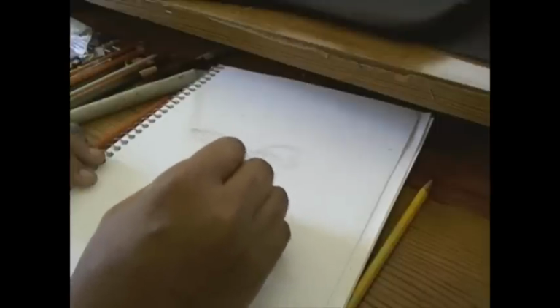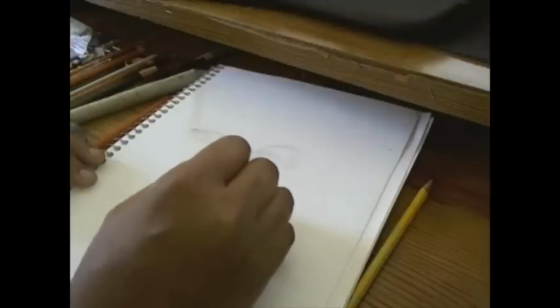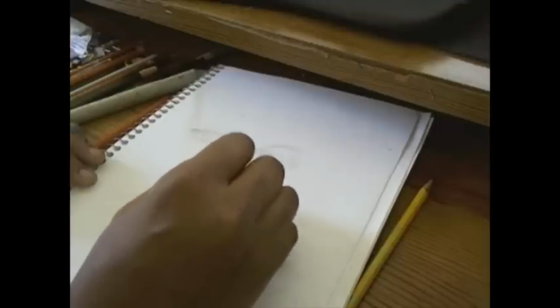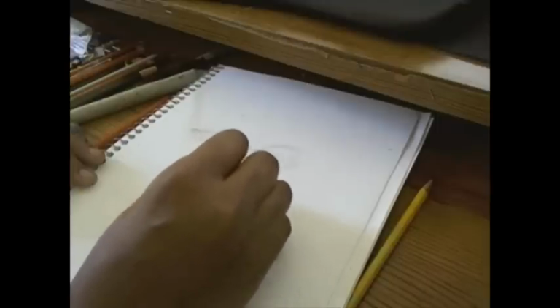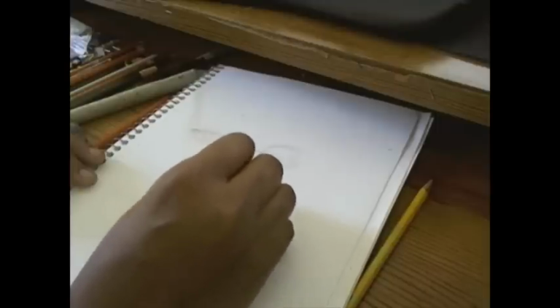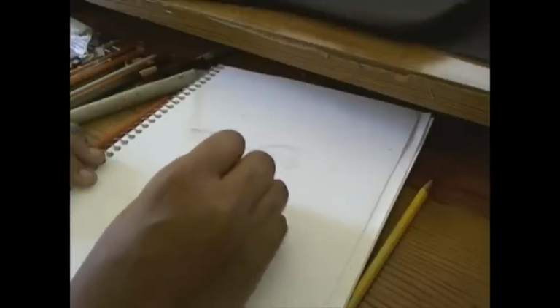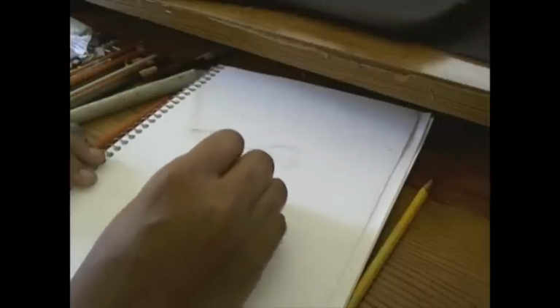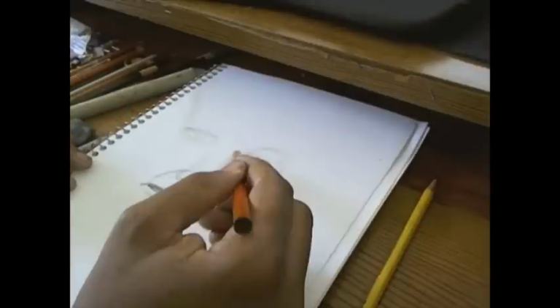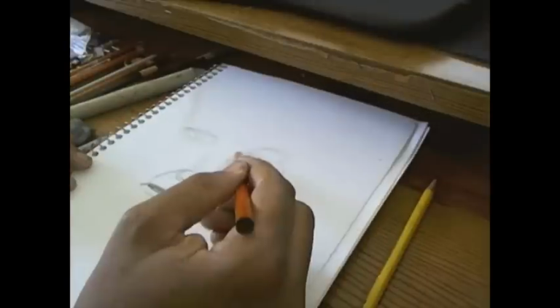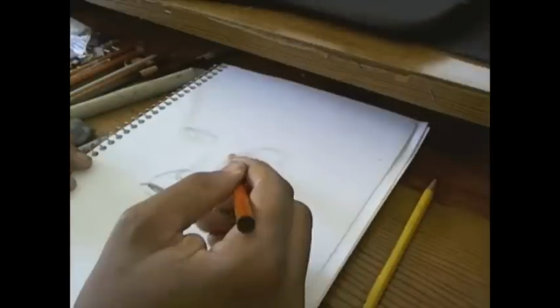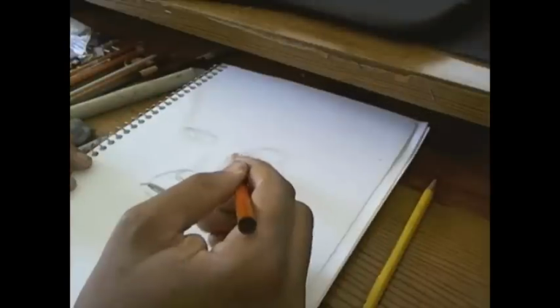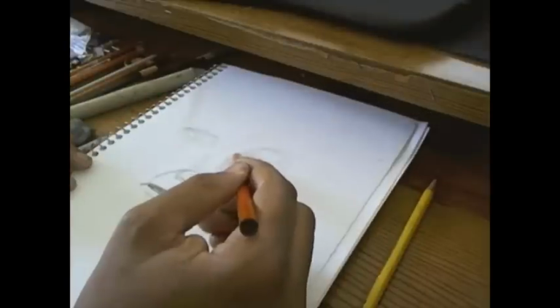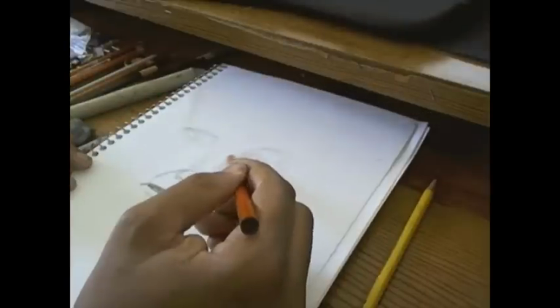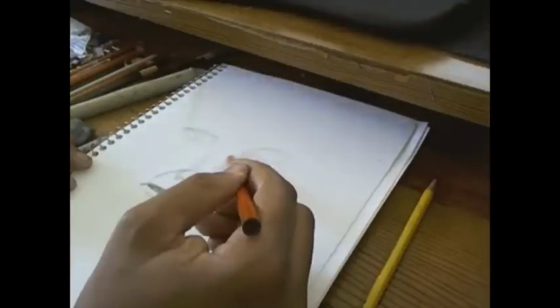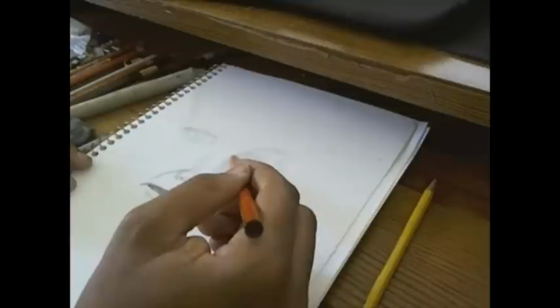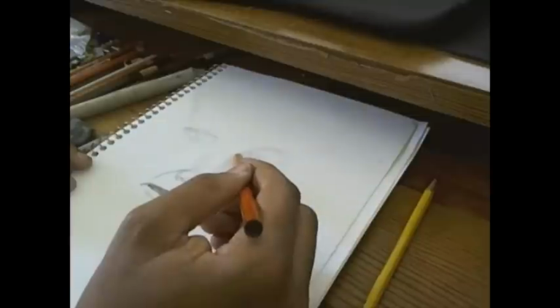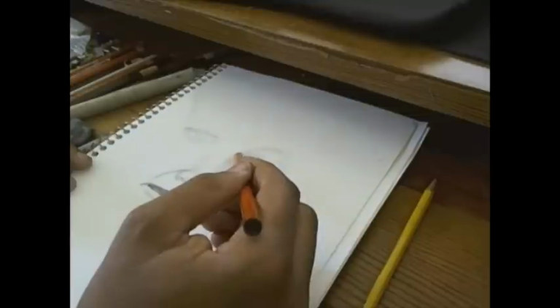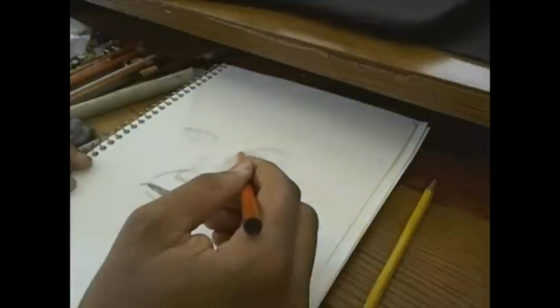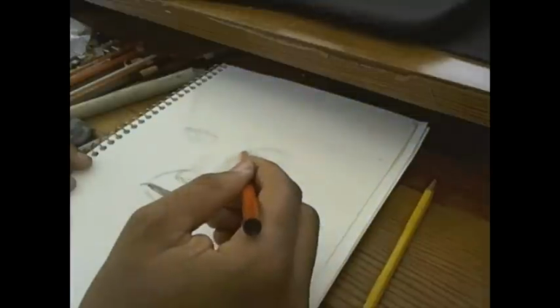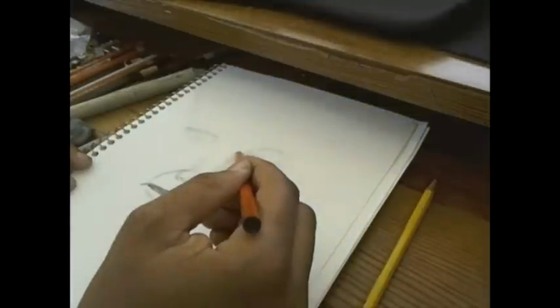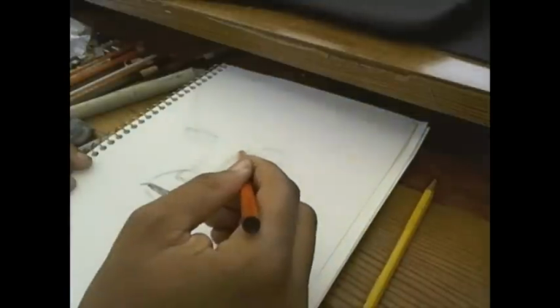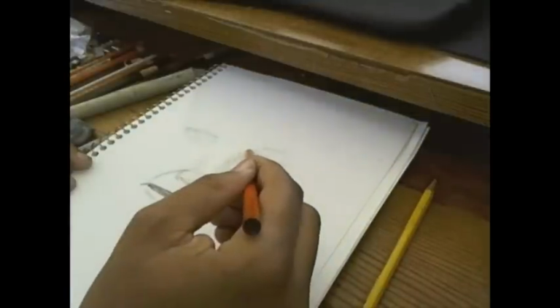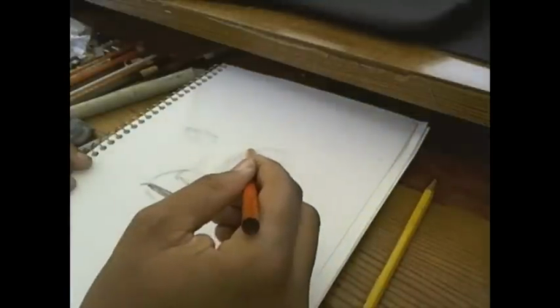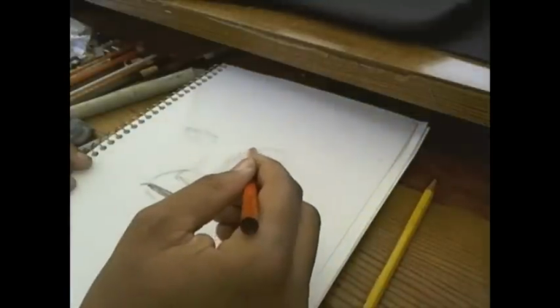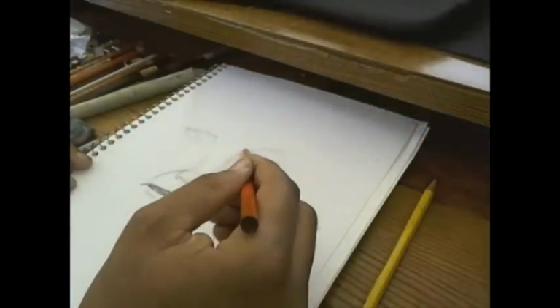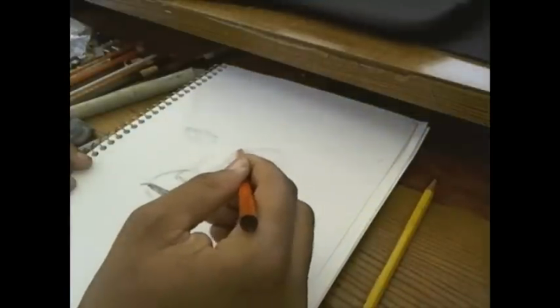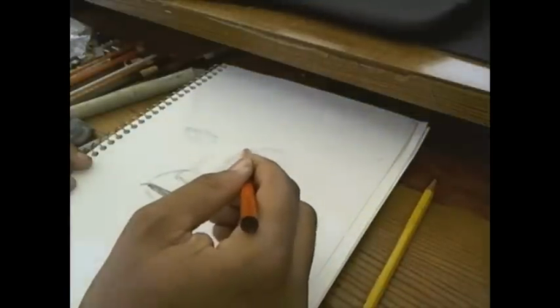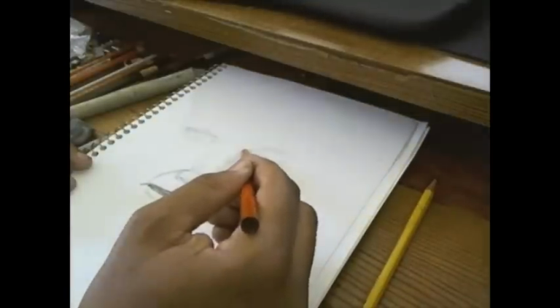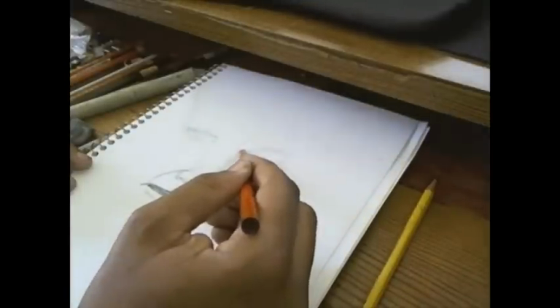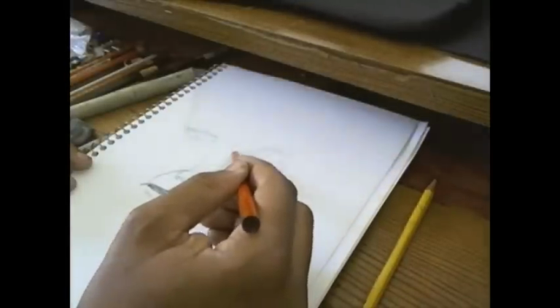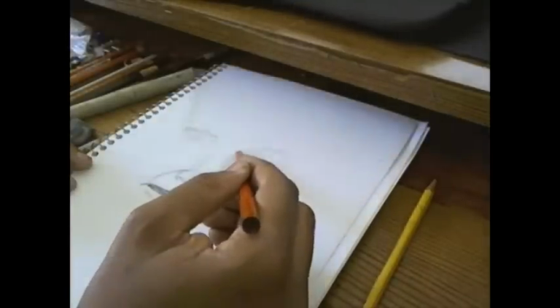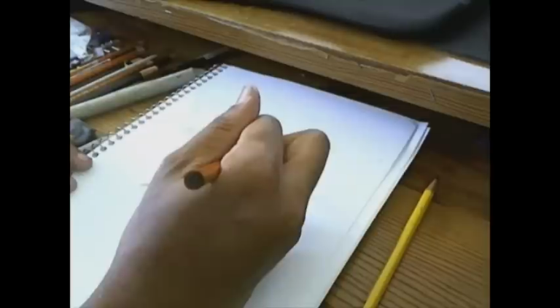Here I'm shading in the eyes, darkening those, so now they're pretty much there.